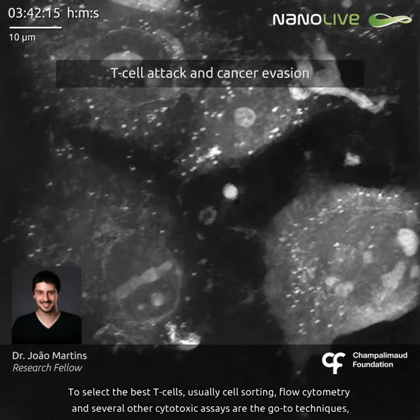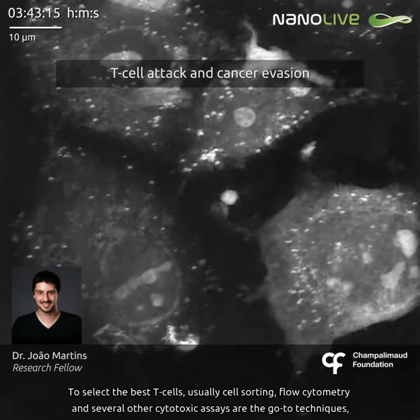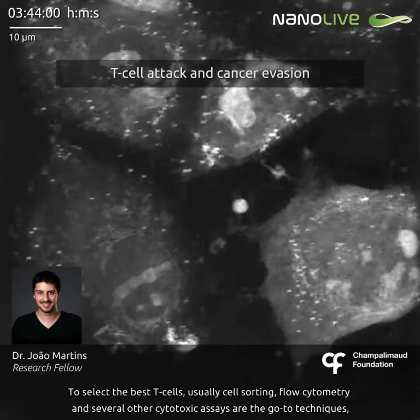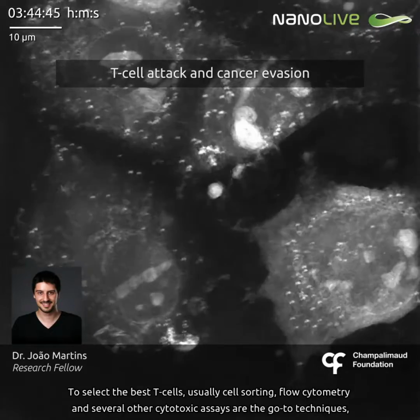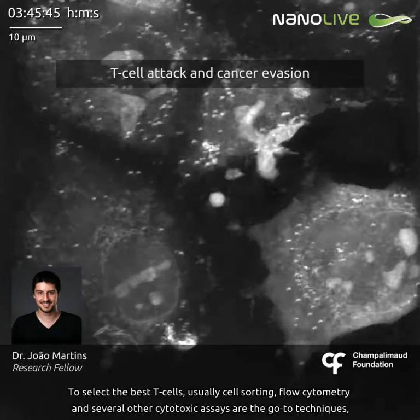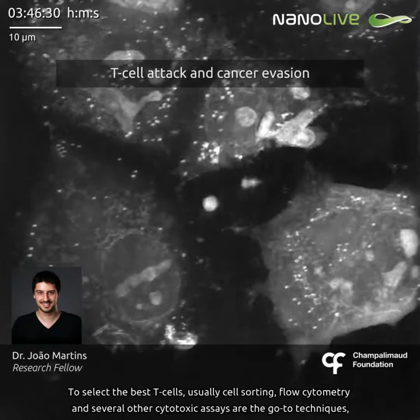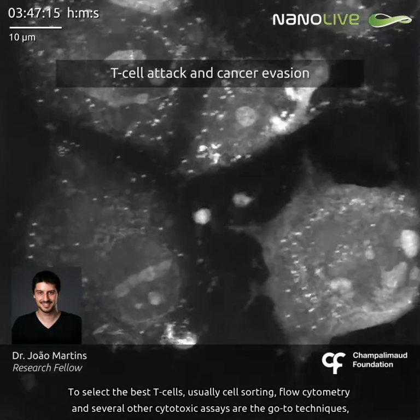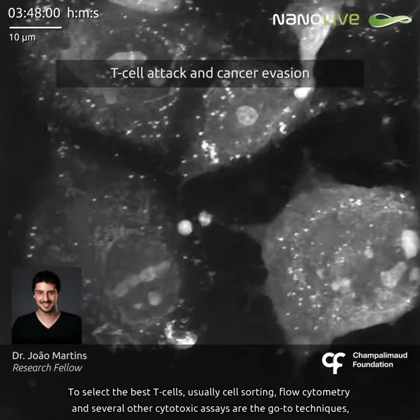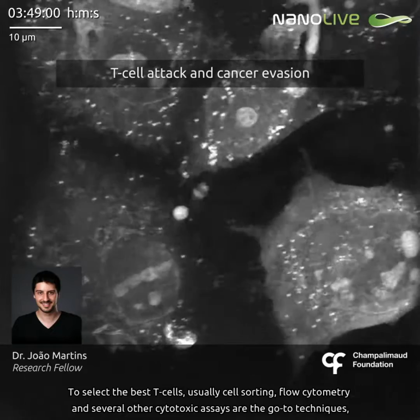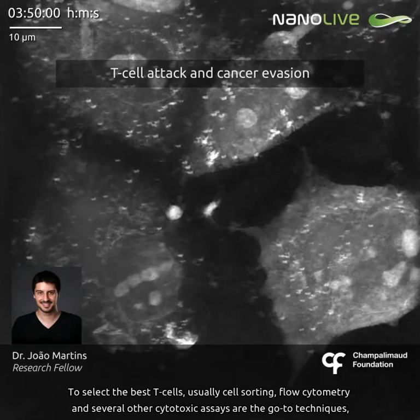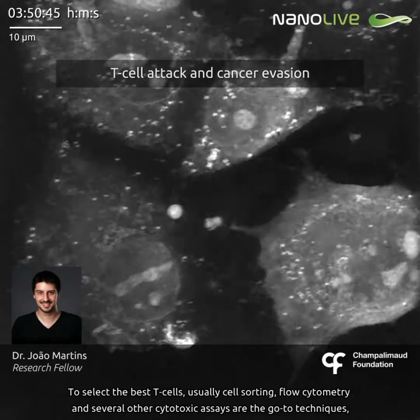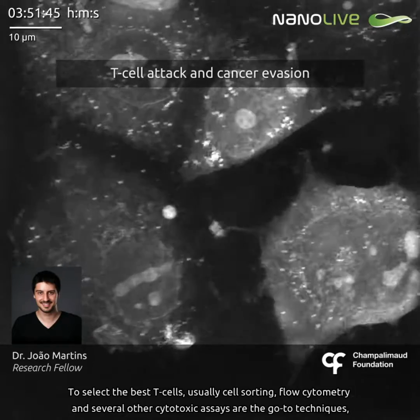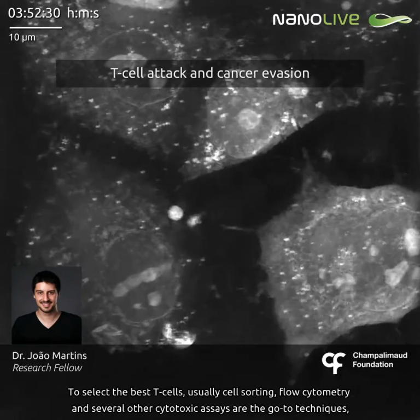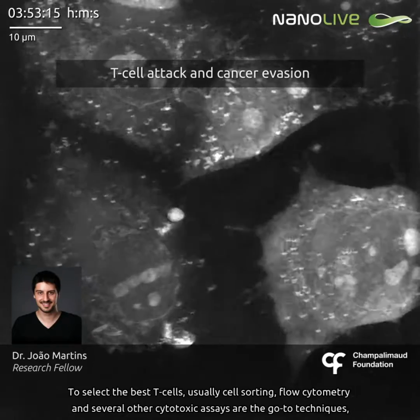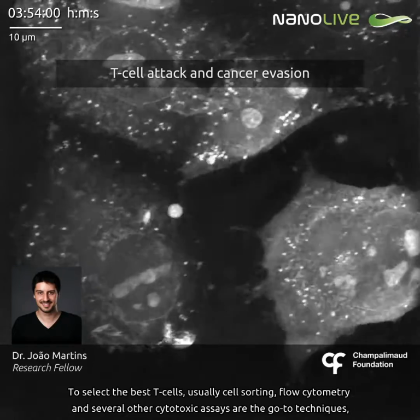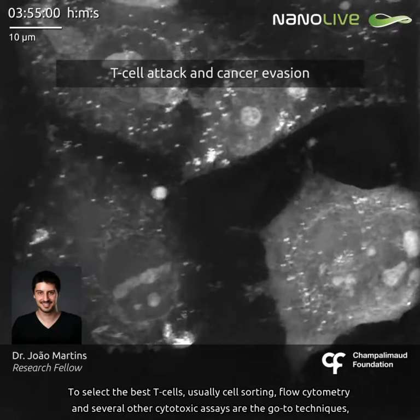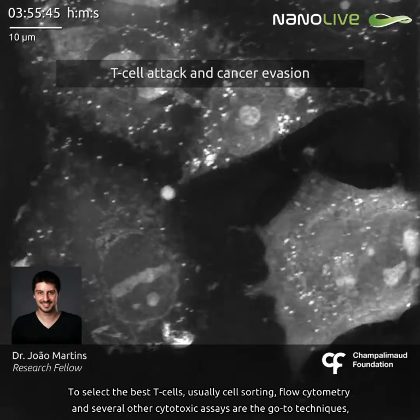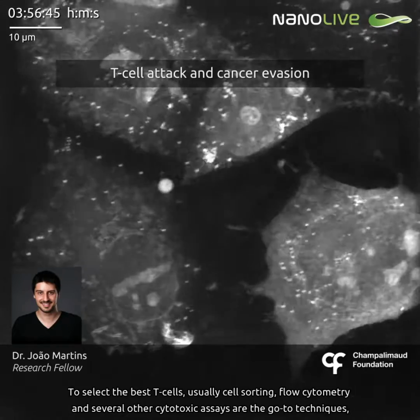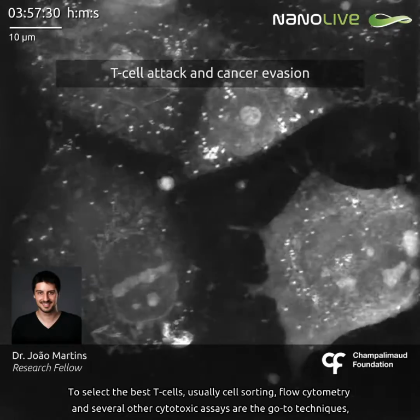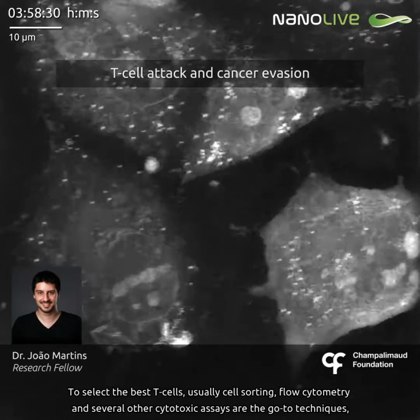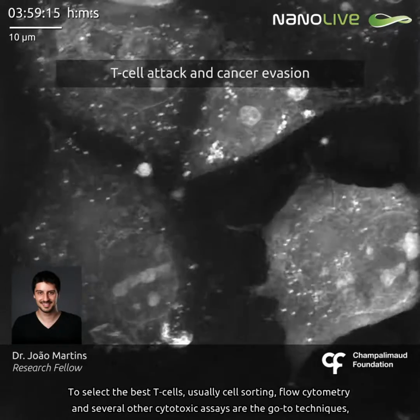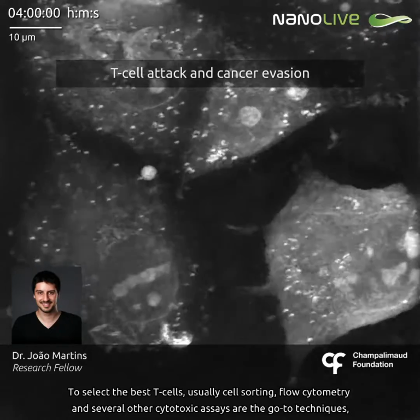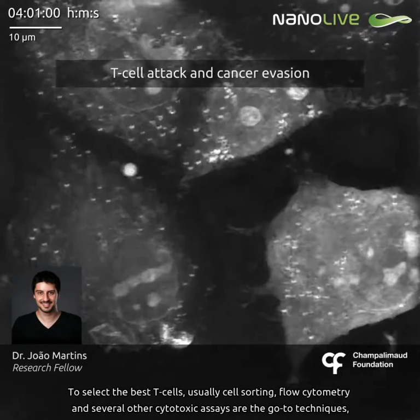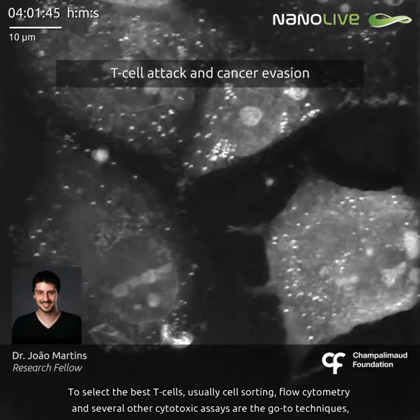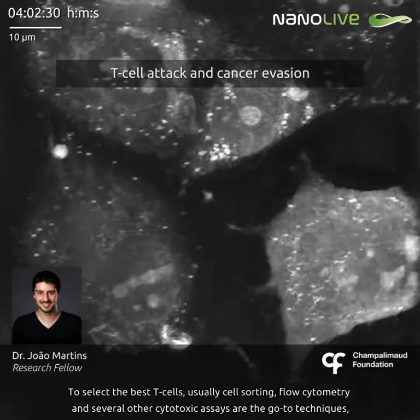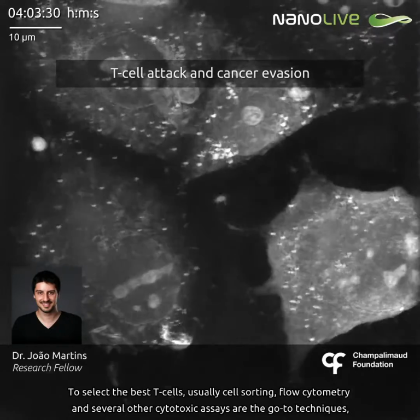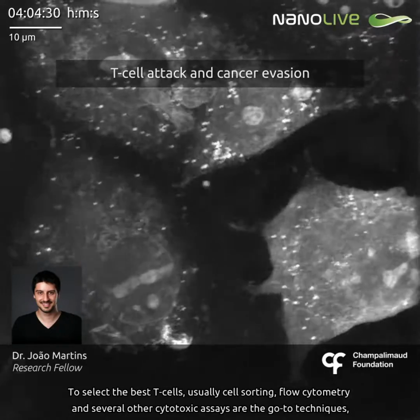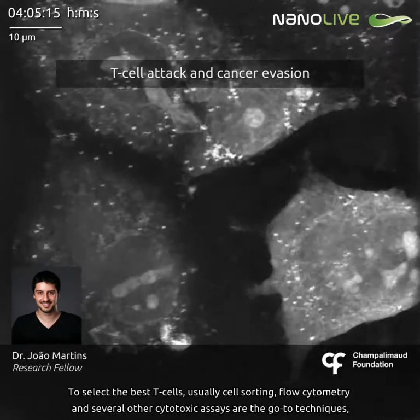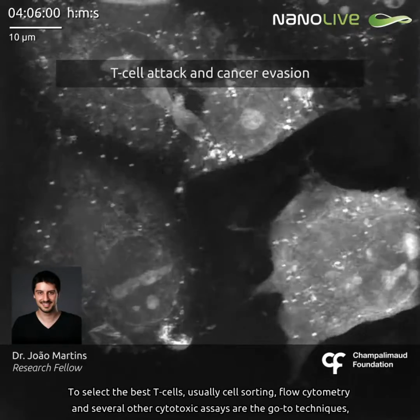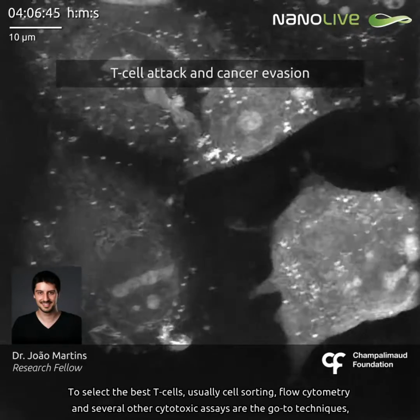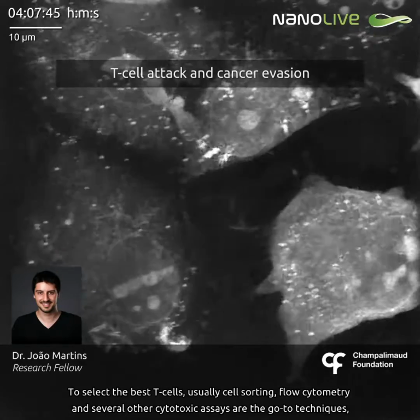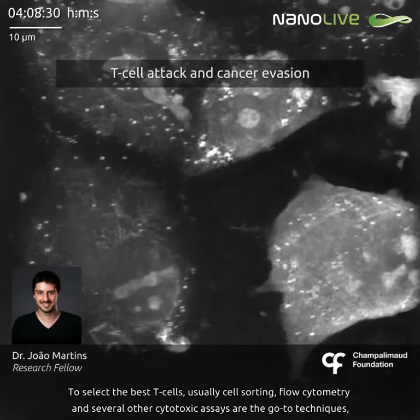To select the best T cells, usually cell sorting, flow cytometry, and several other cytotoxic assays are the go-to techniques.